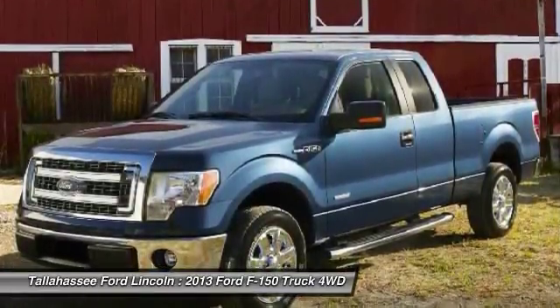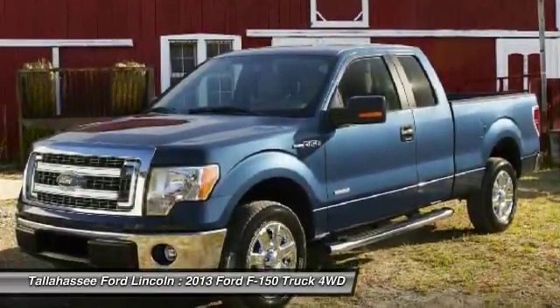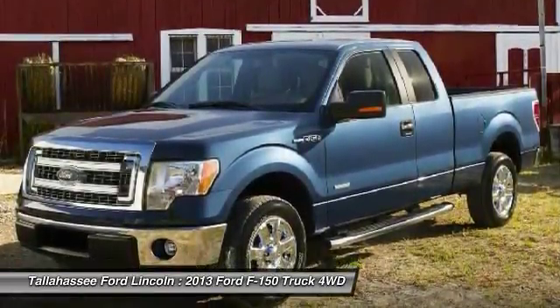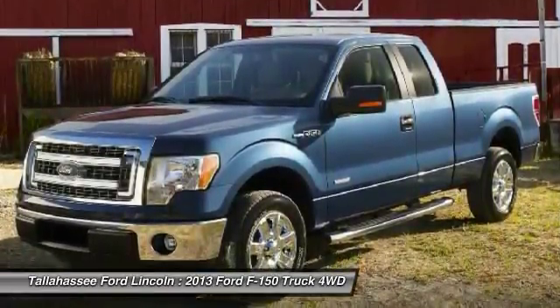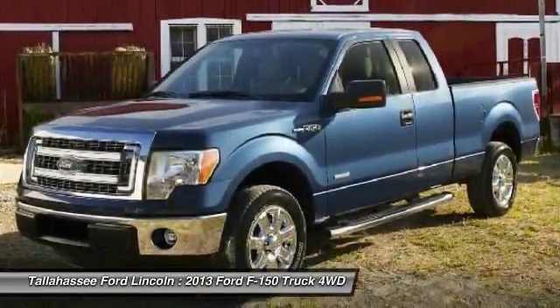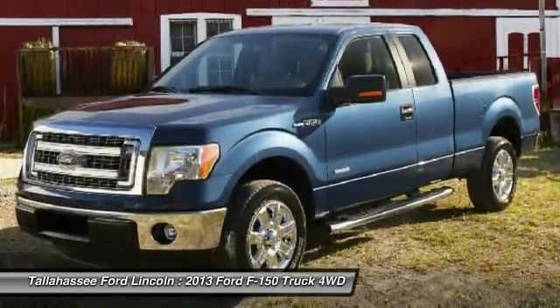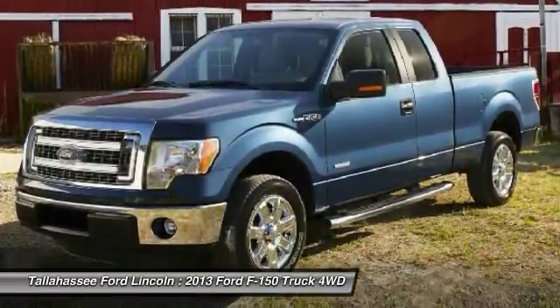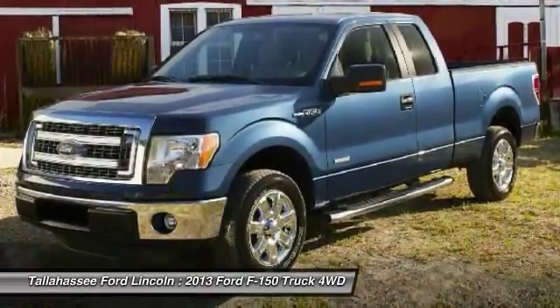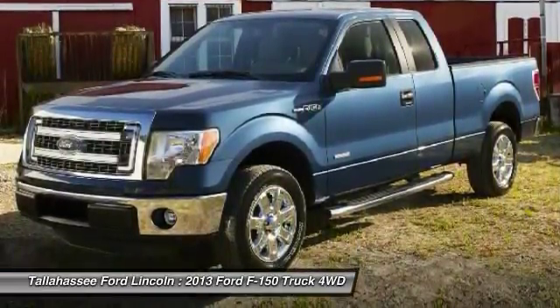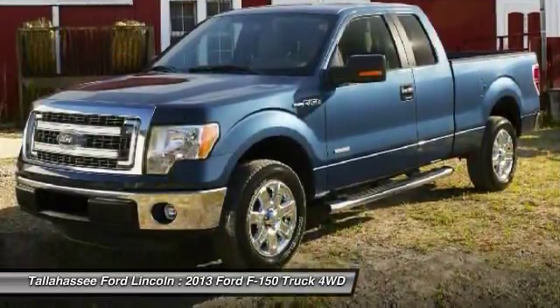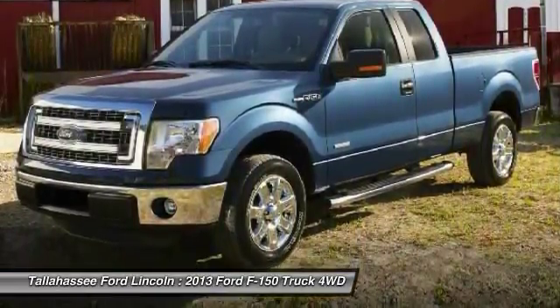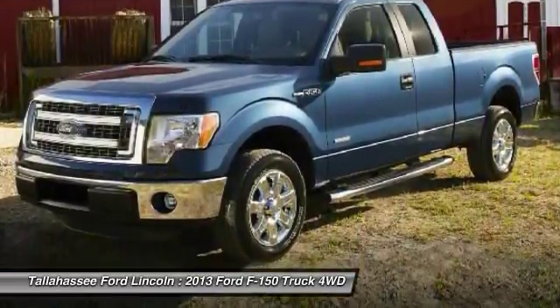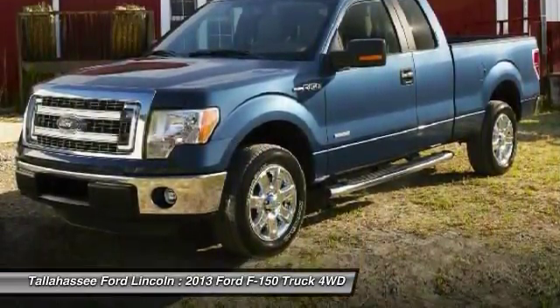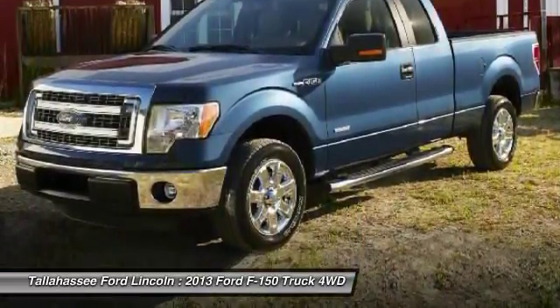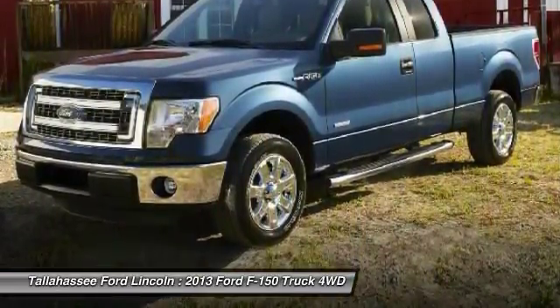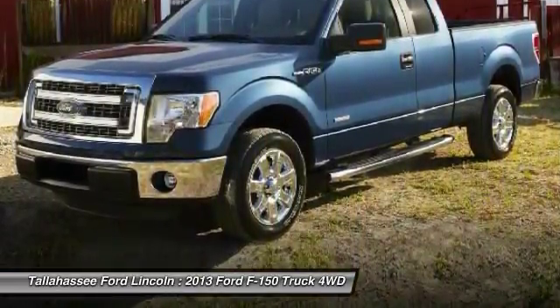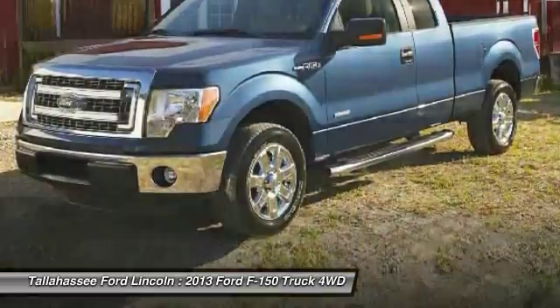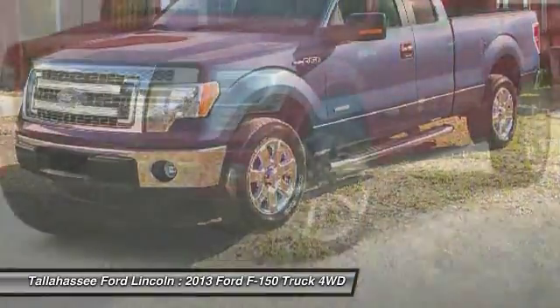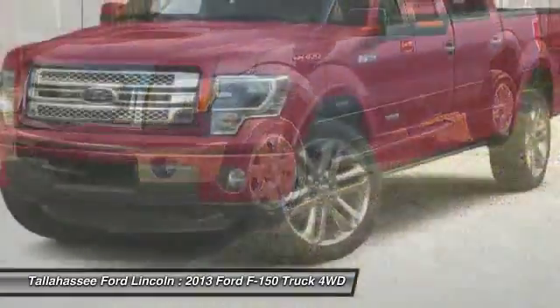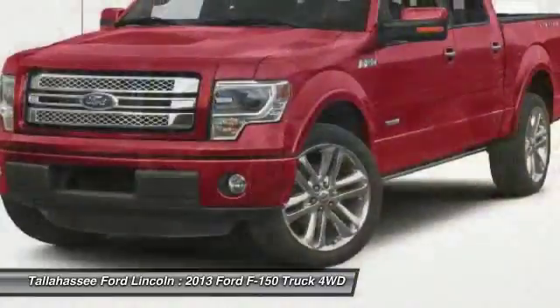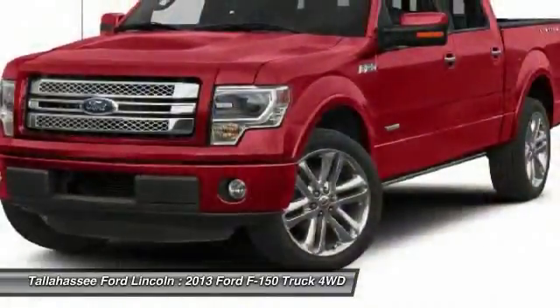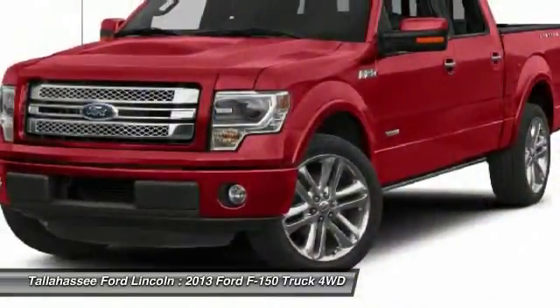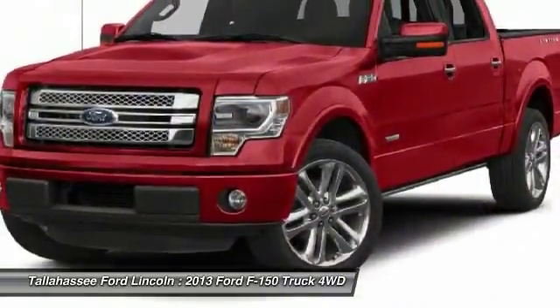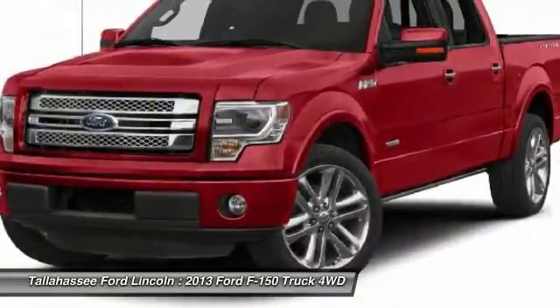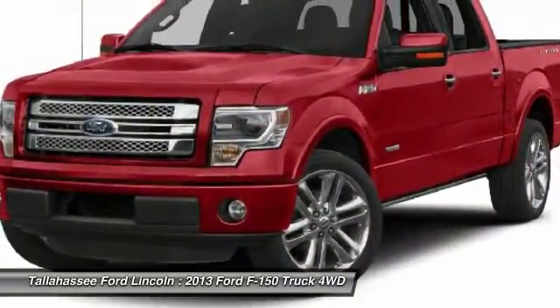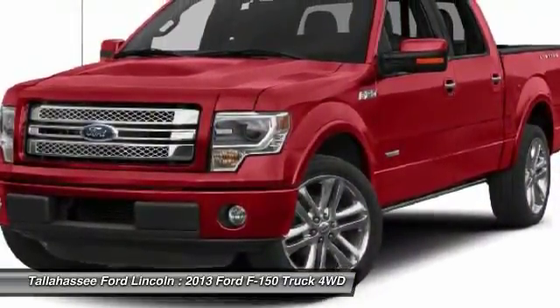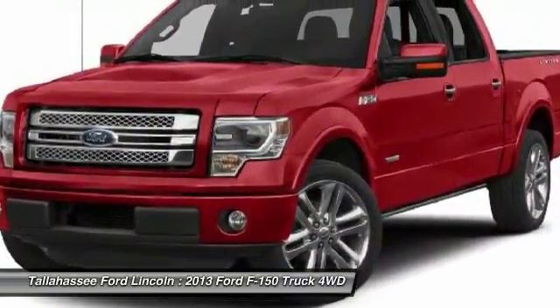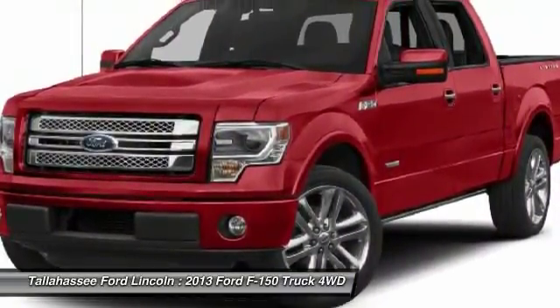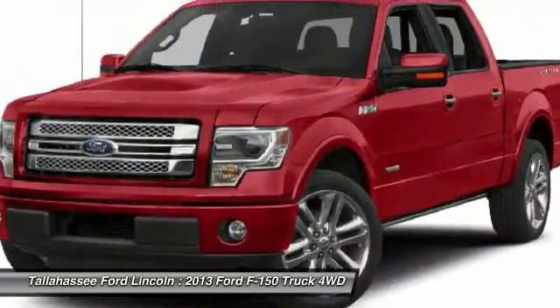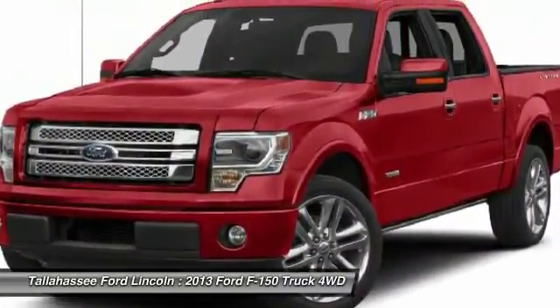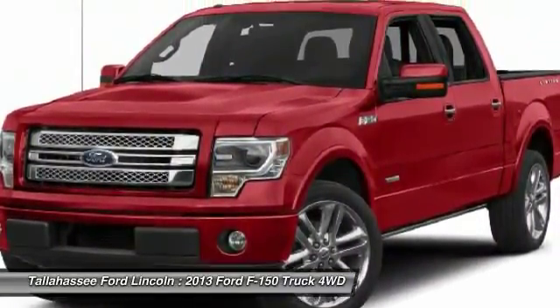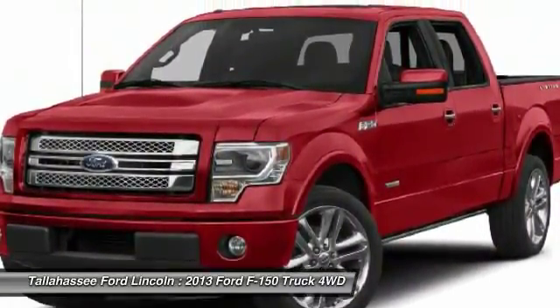Security system, electronic stability control, remote keyless entry, panic alarm. Come take a test drive today.